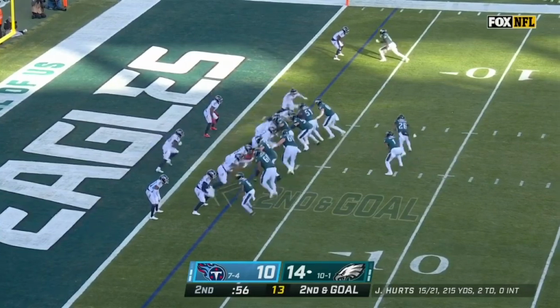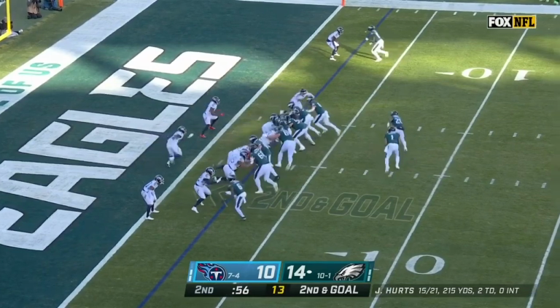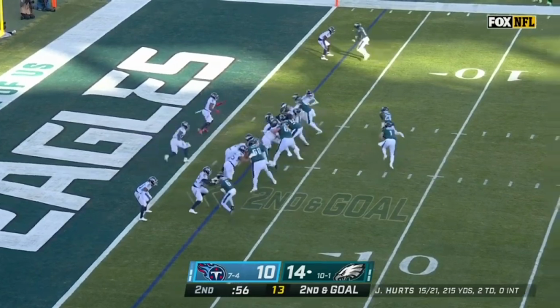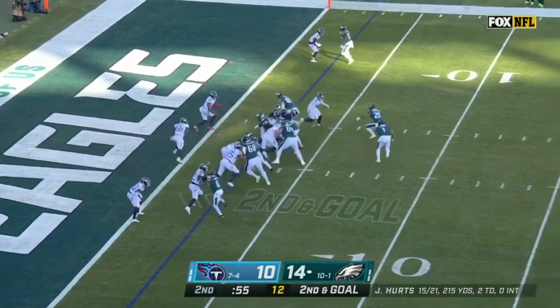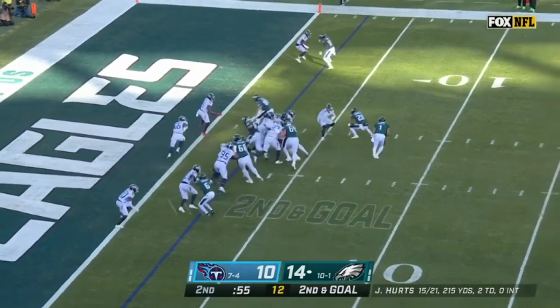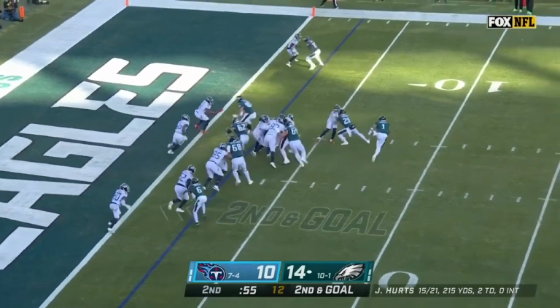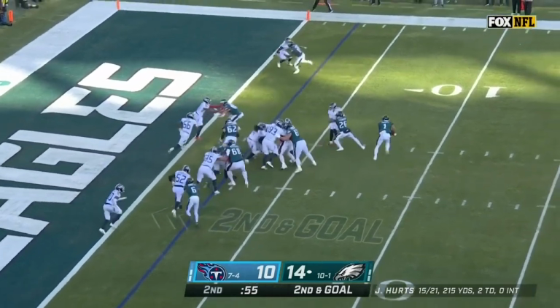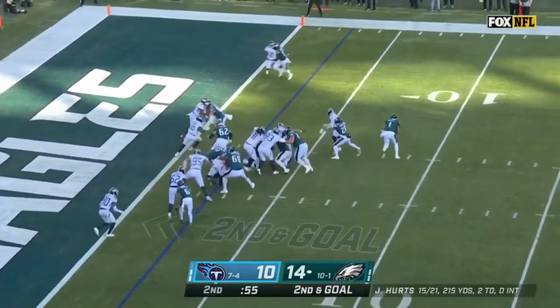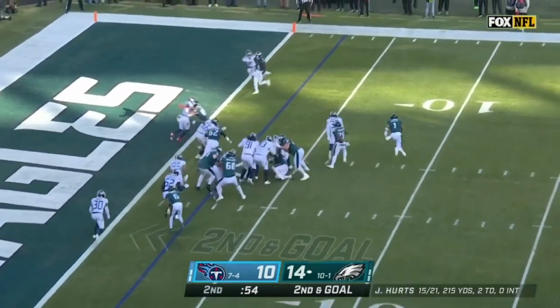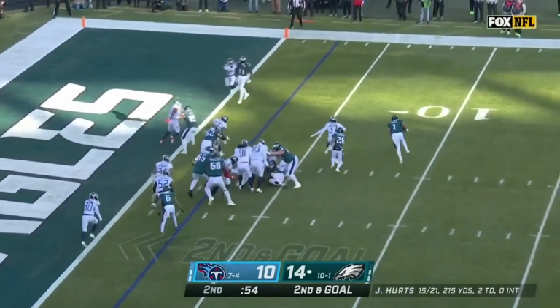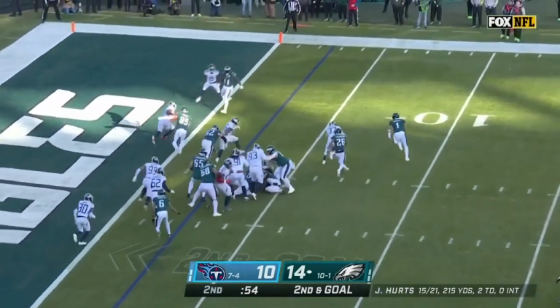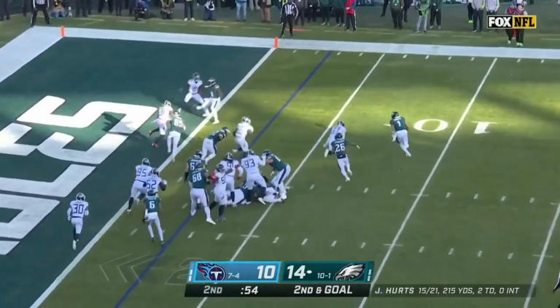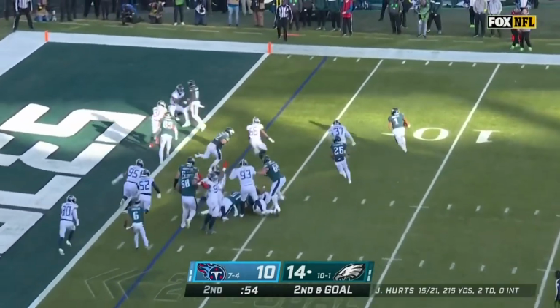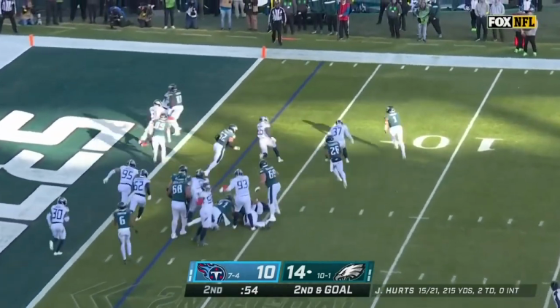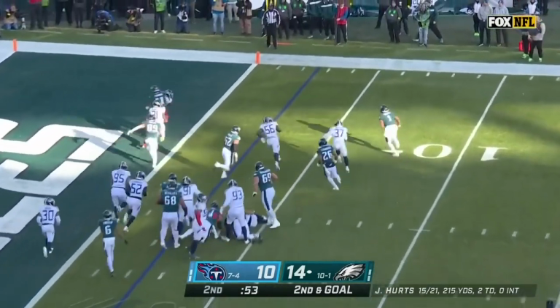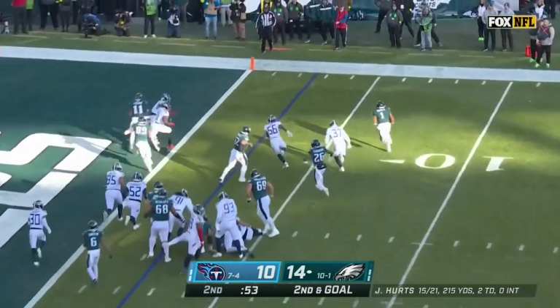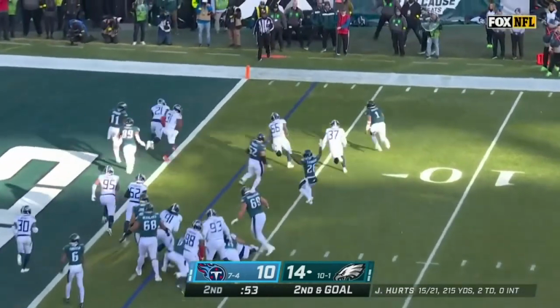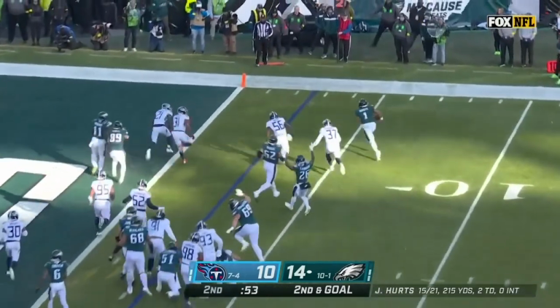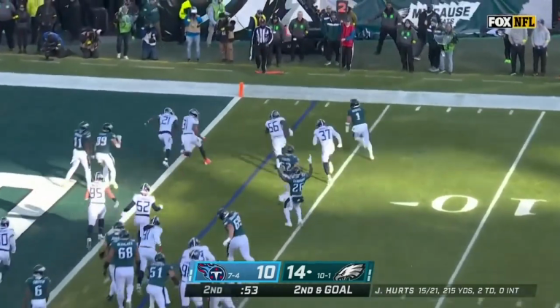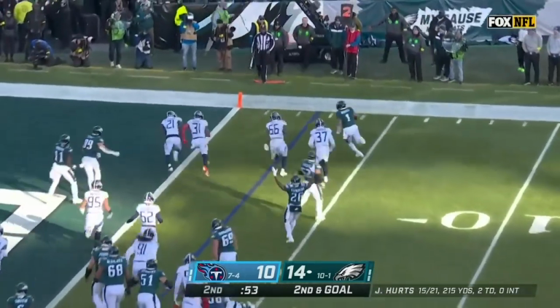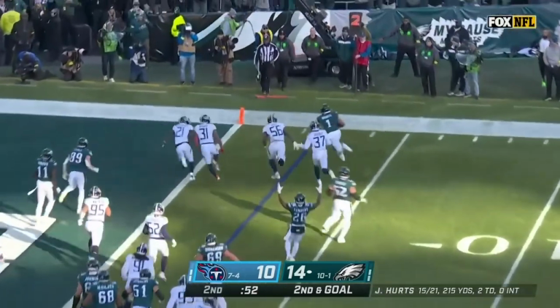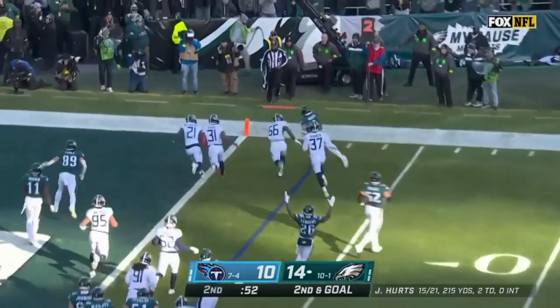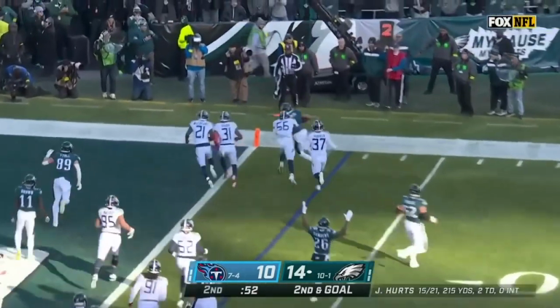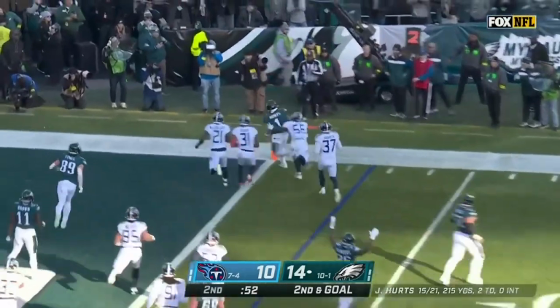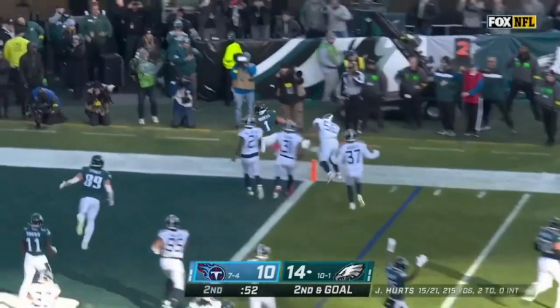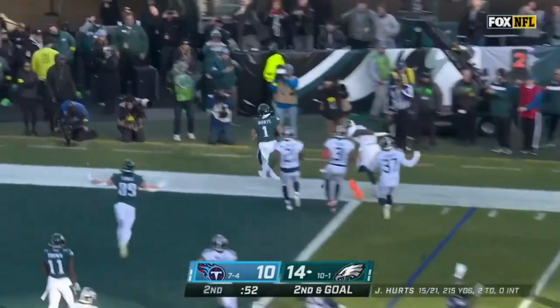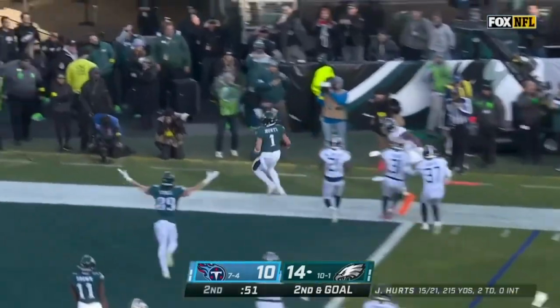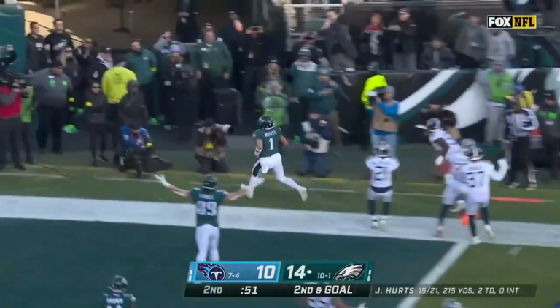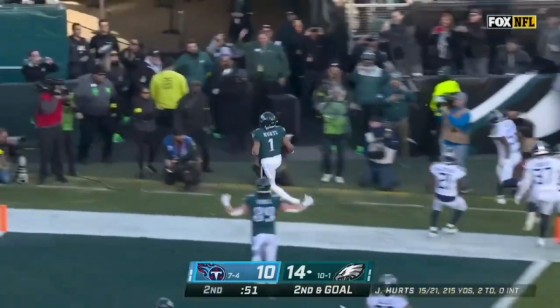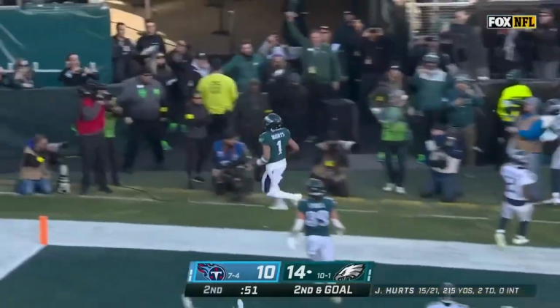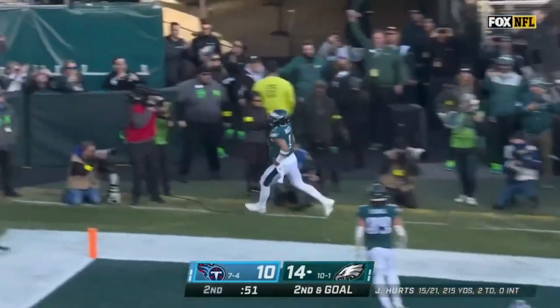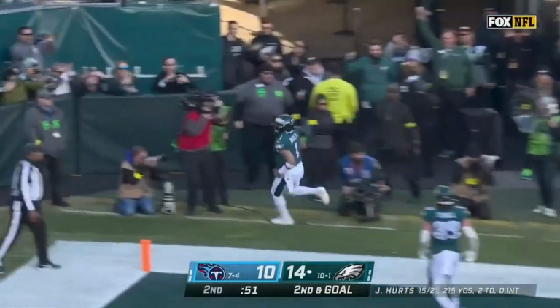Second and goal — design run again to the outside. Hurts trying to get there — and he's in for the touchdown.